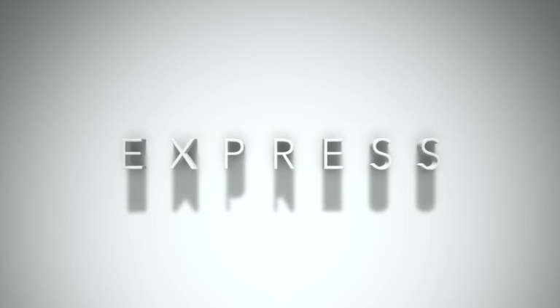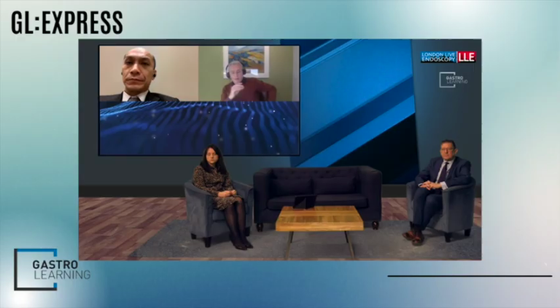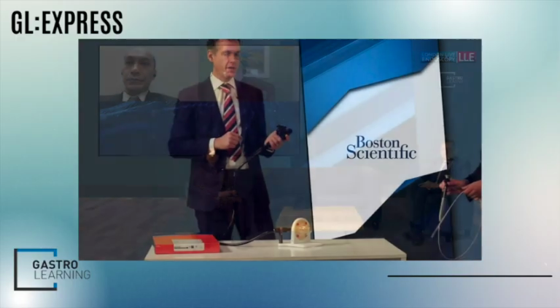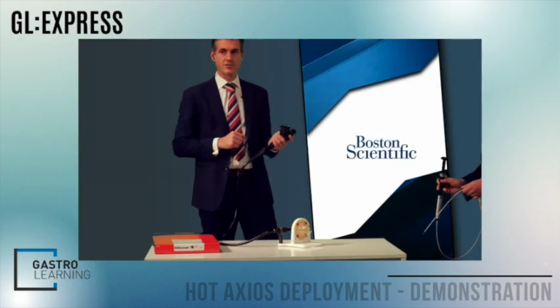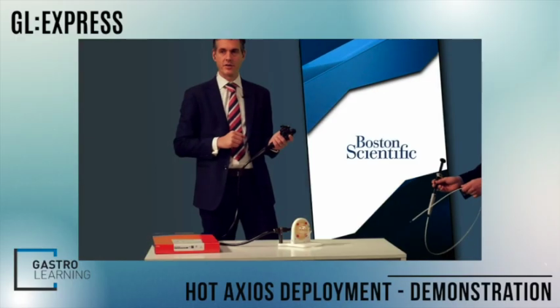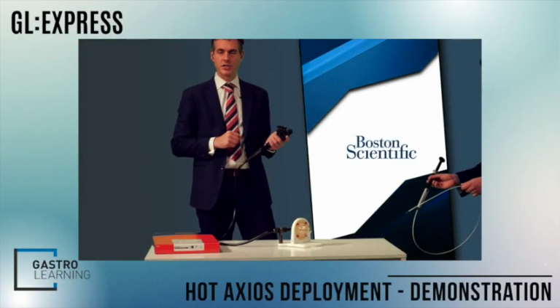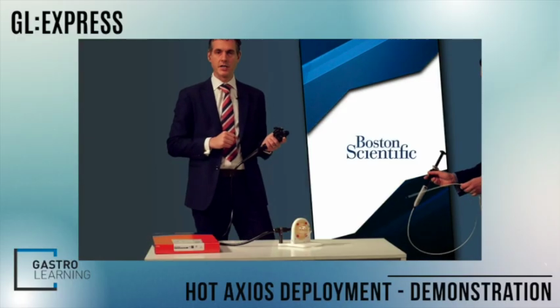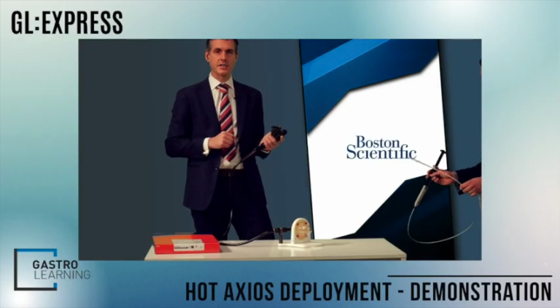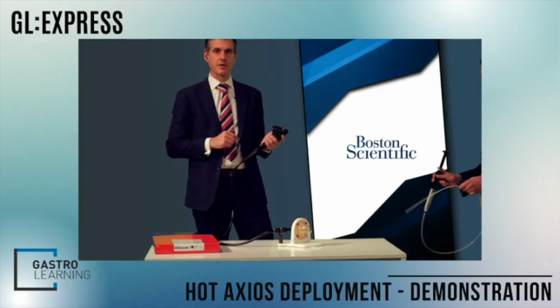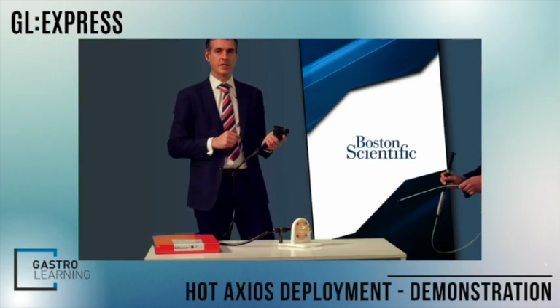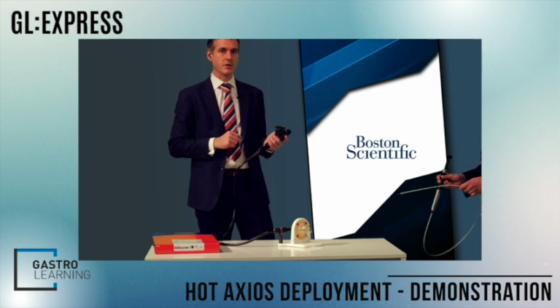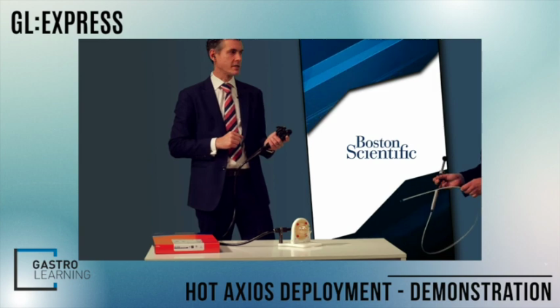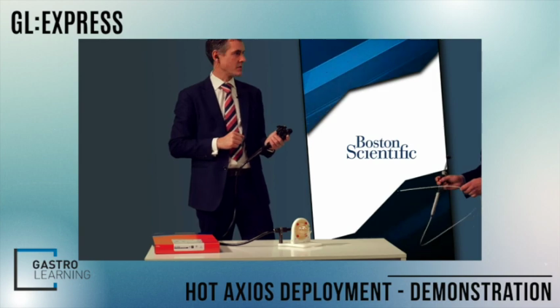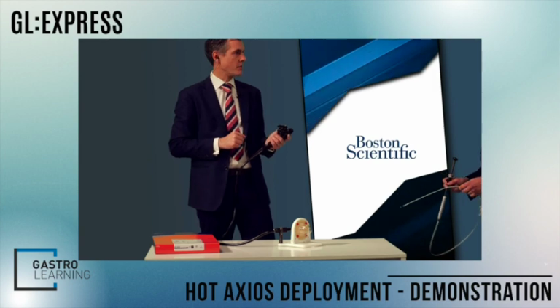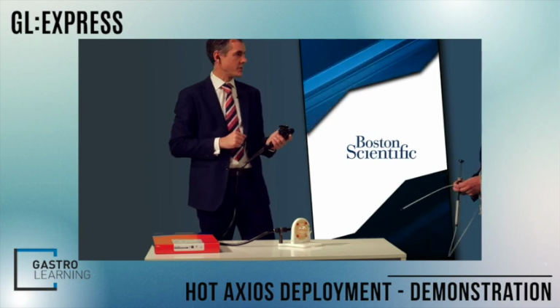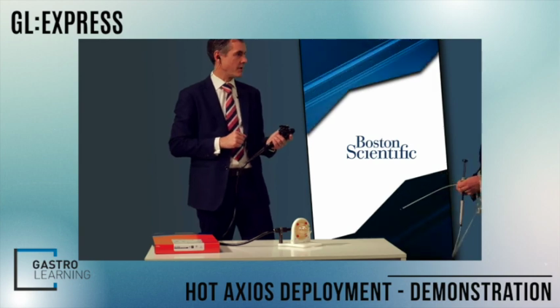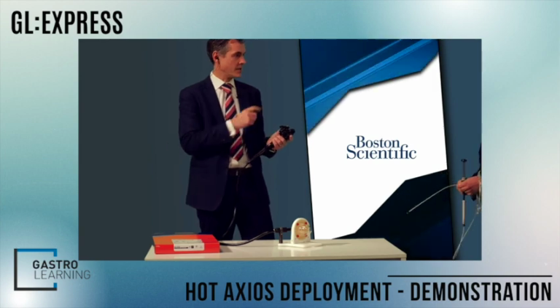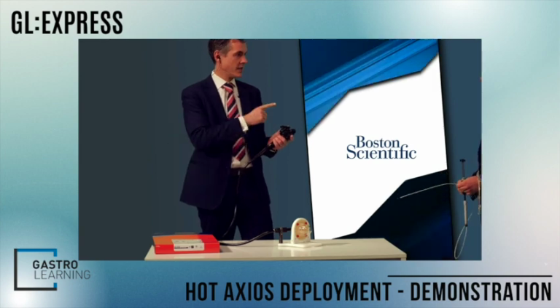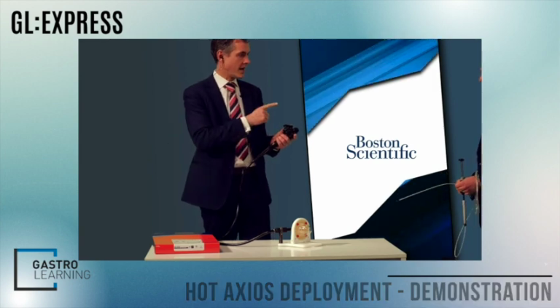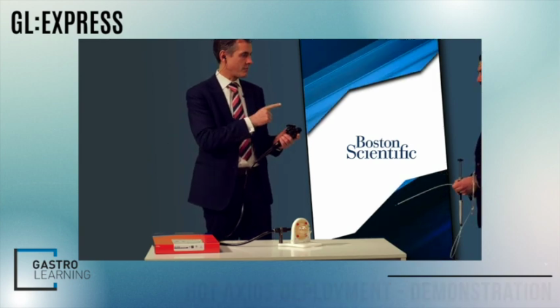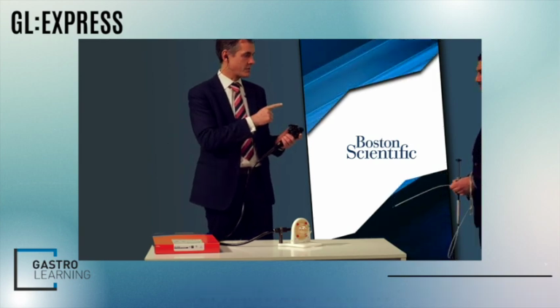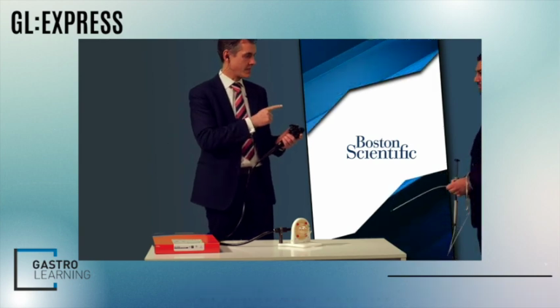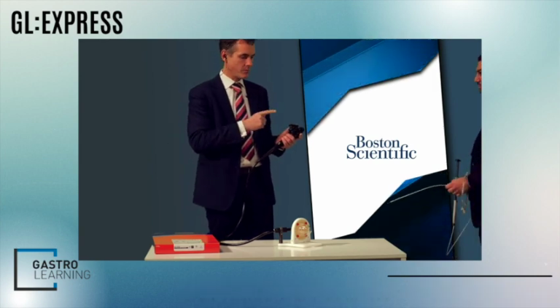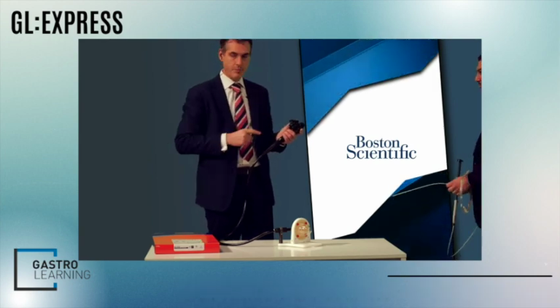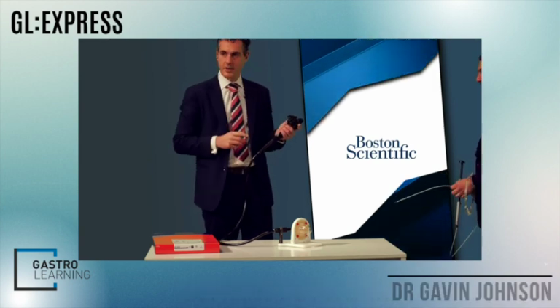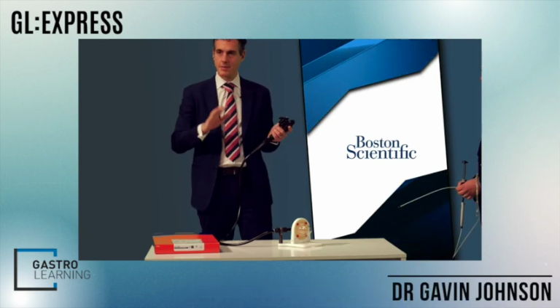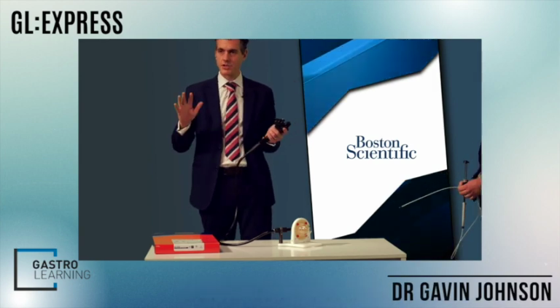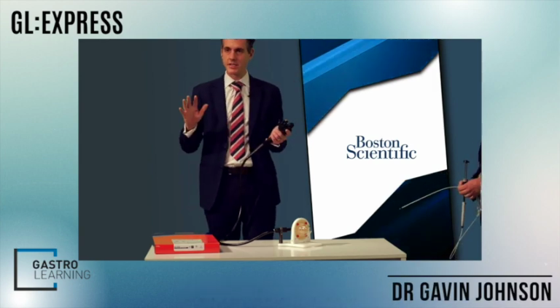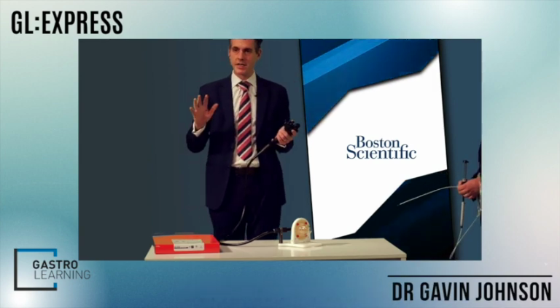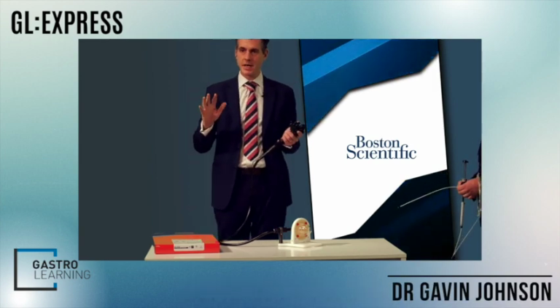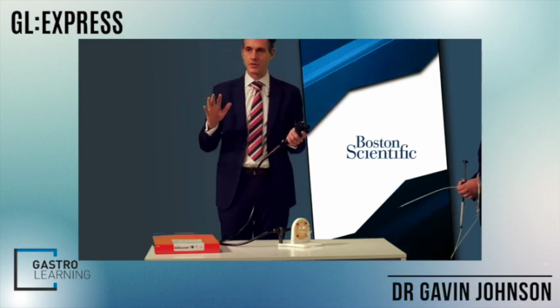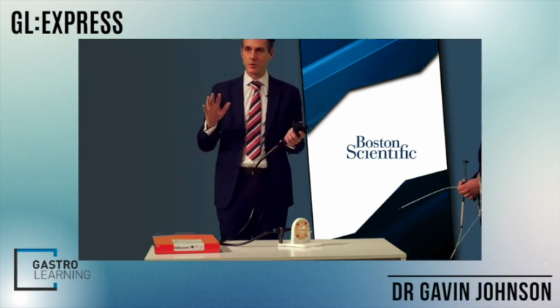It really has revolutionized some of the things we're doing in terms of therapeutic EUS. Gav from Boston is here with me, and I'm going to demonstrate the steps of the deployment.